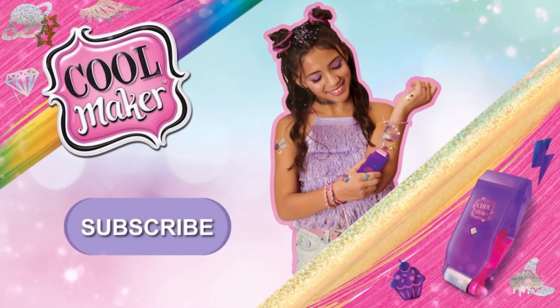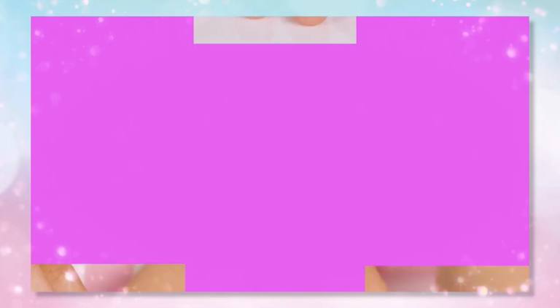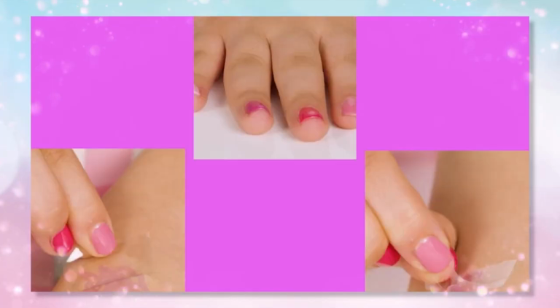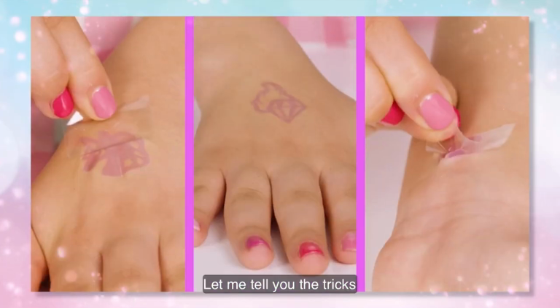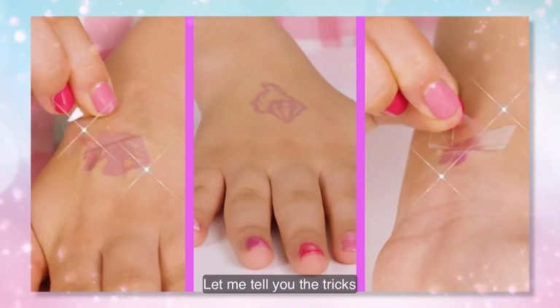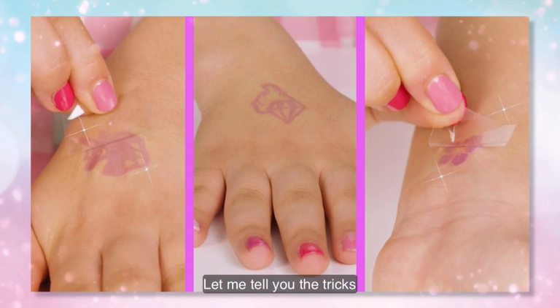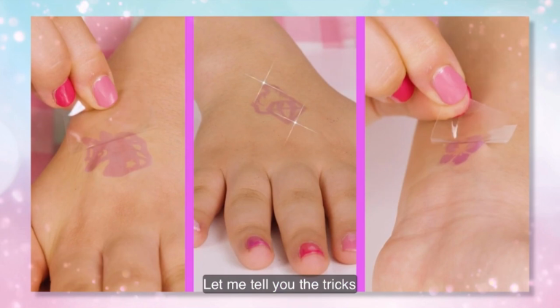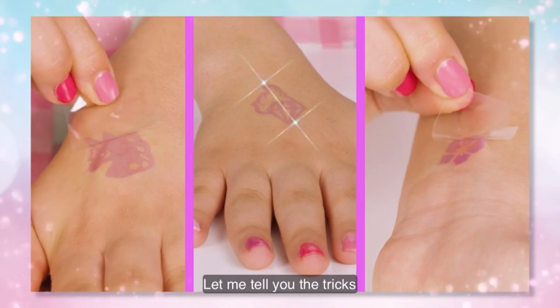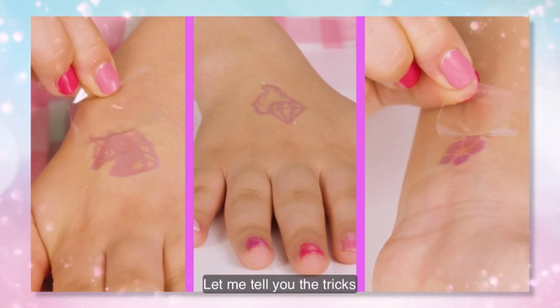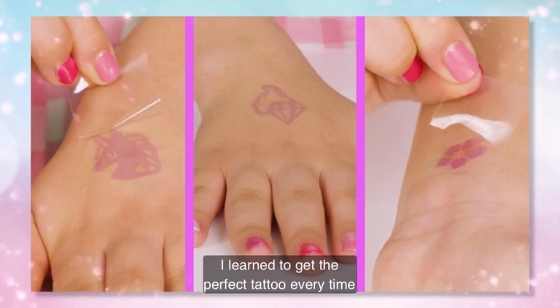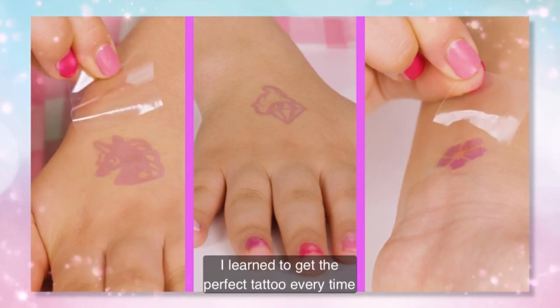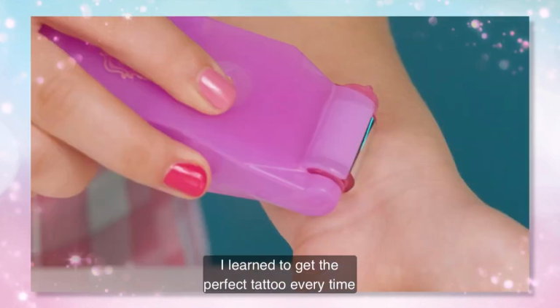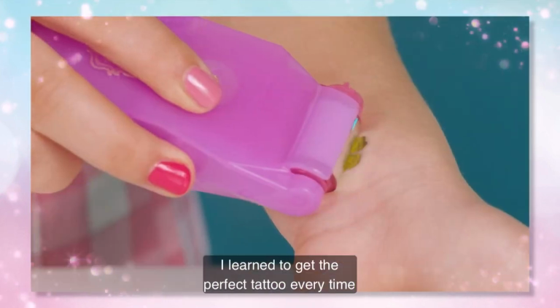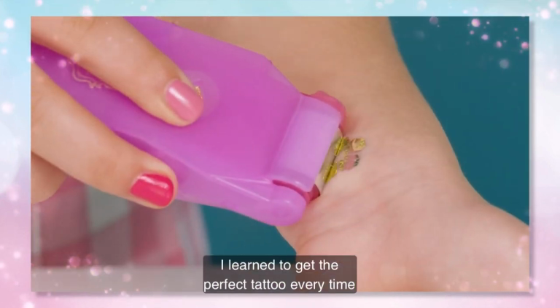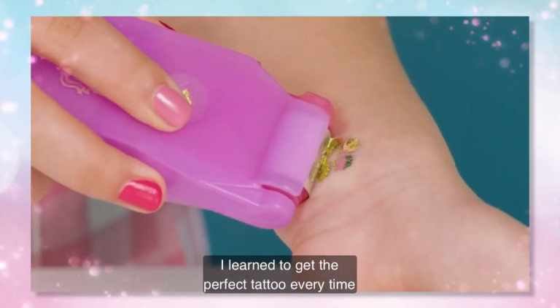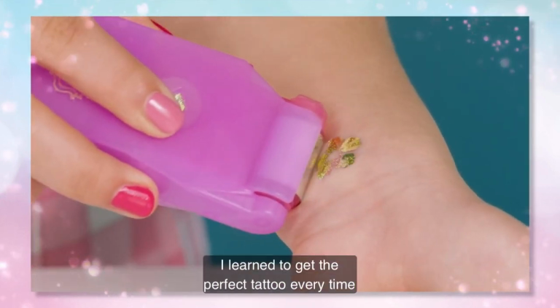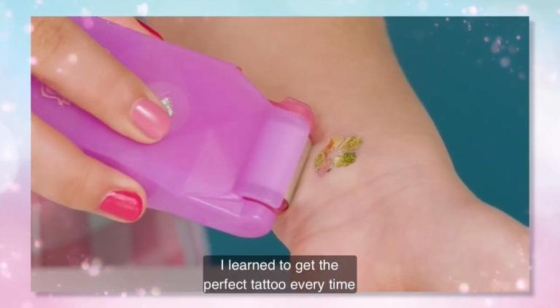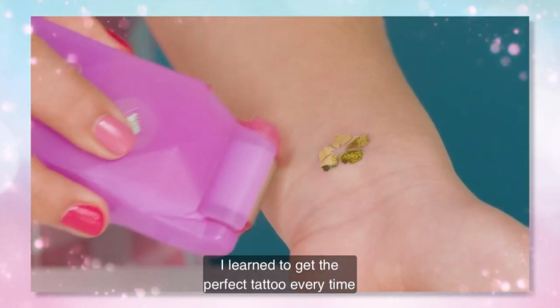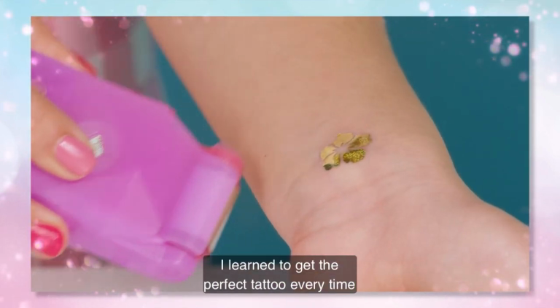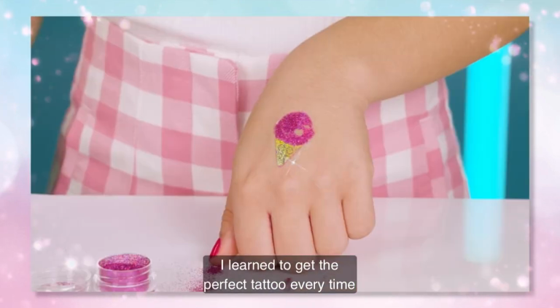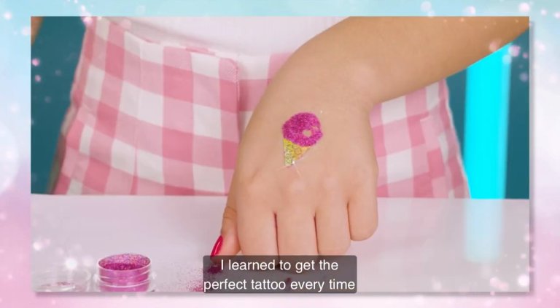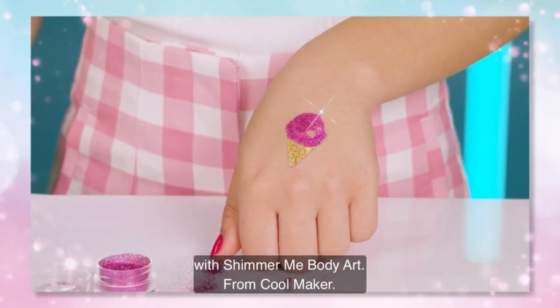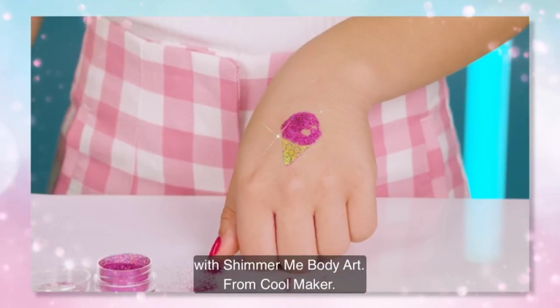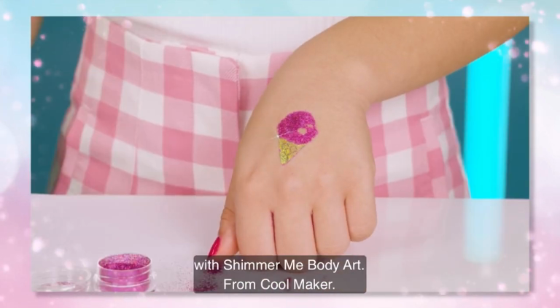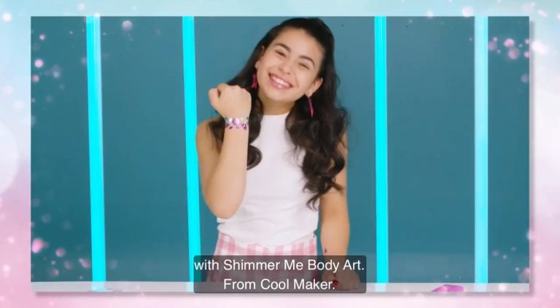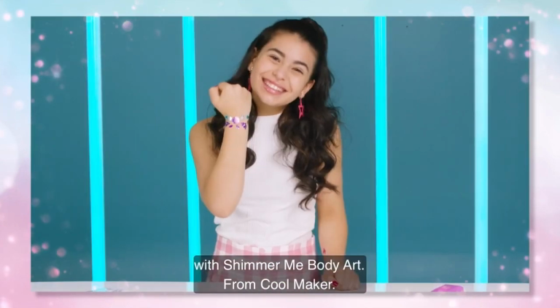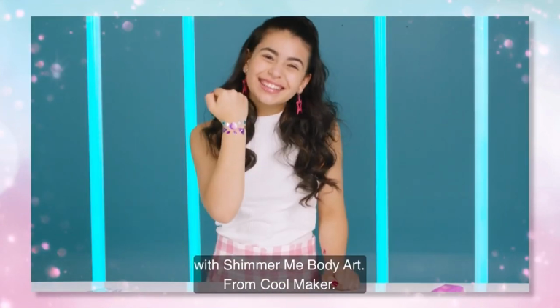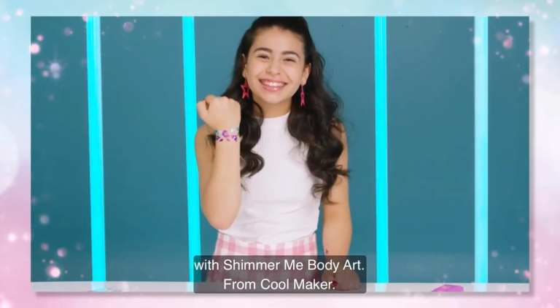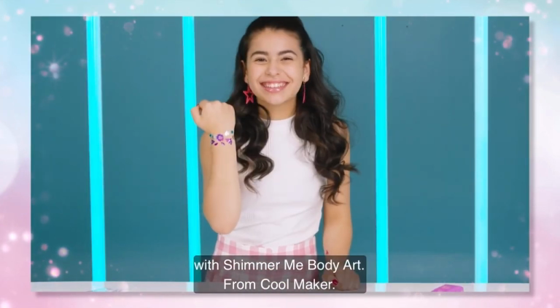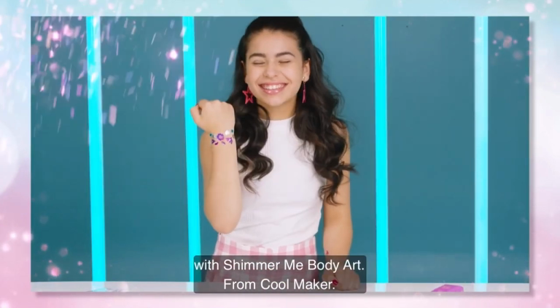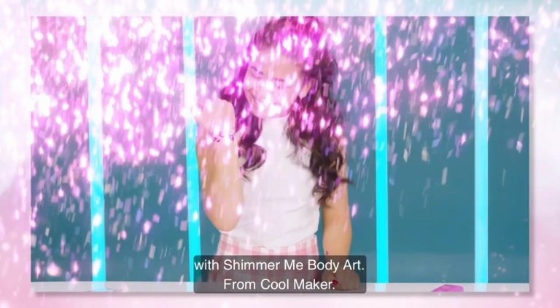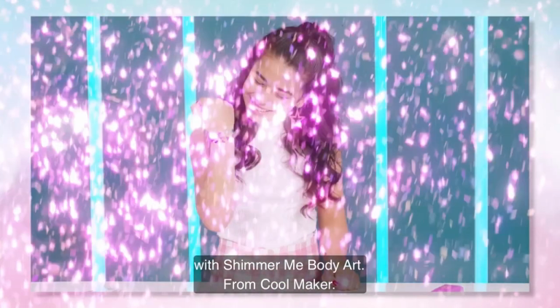Let me tell you the tricks I learned to get the perfect tattoo every time with Shimmer Me Body Art from Cool Maker.